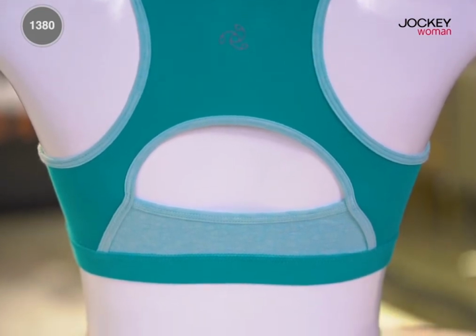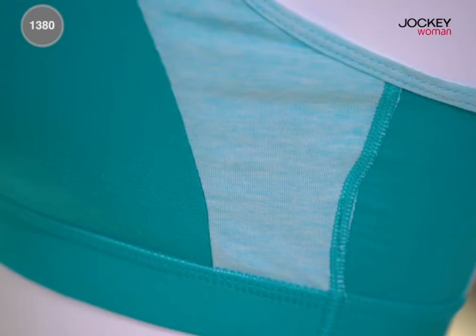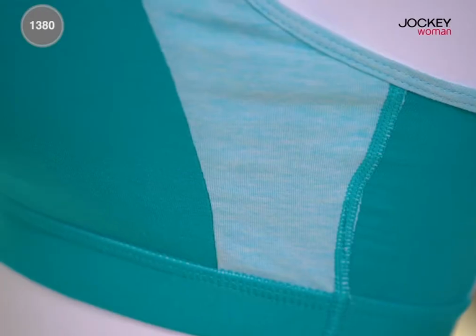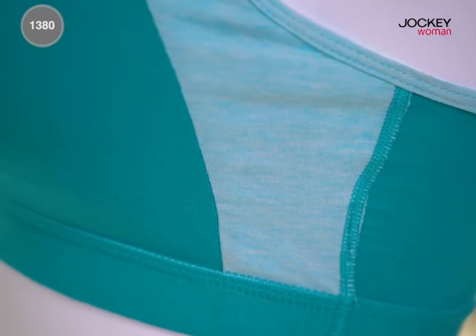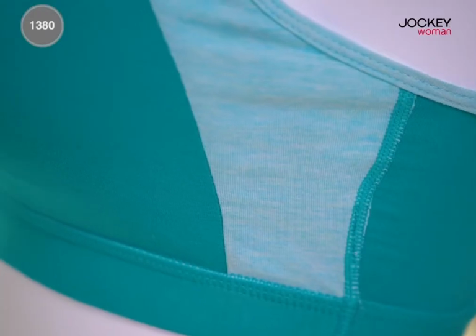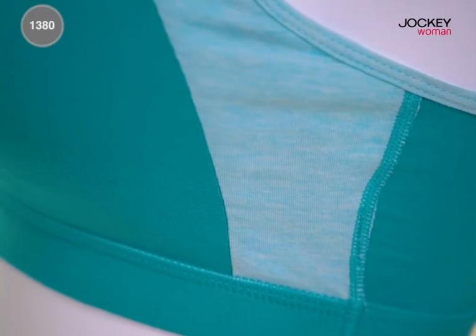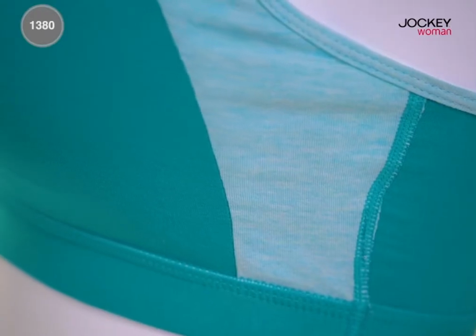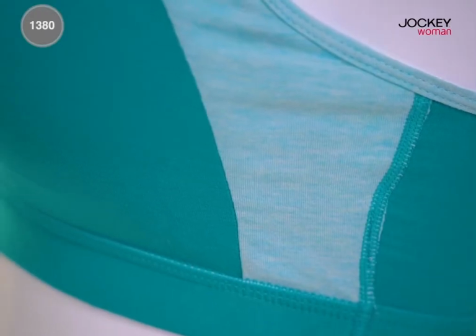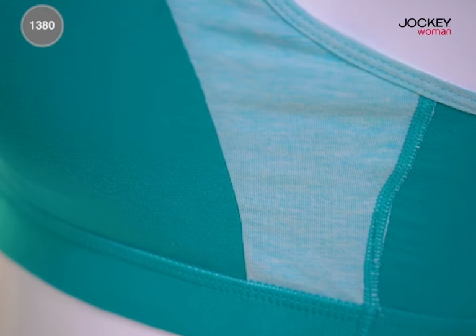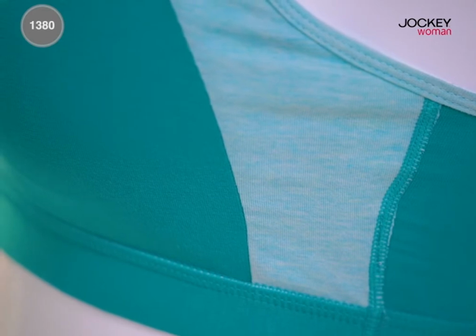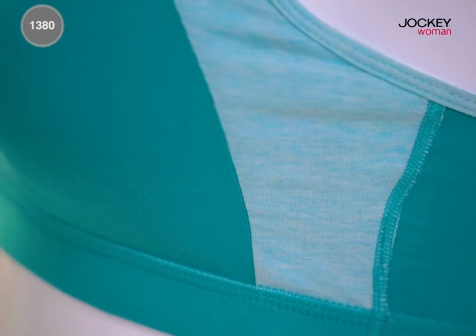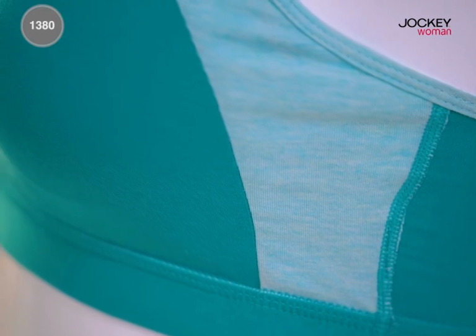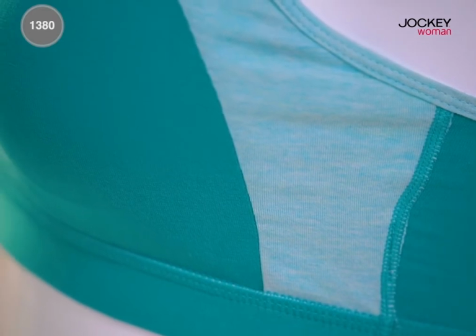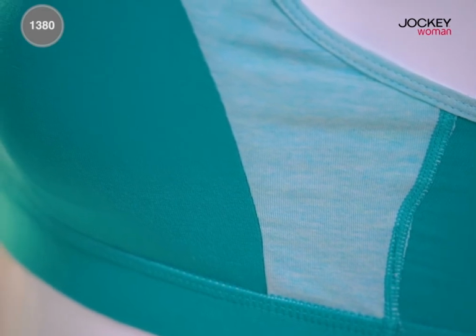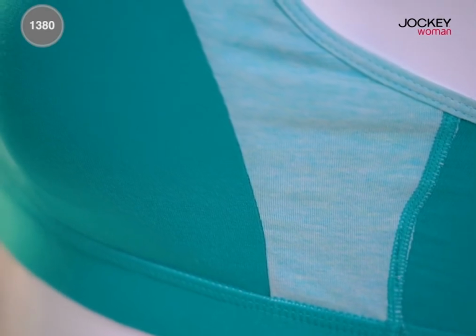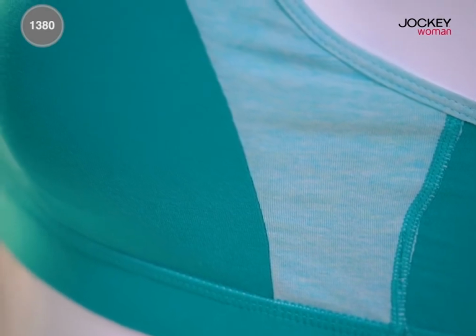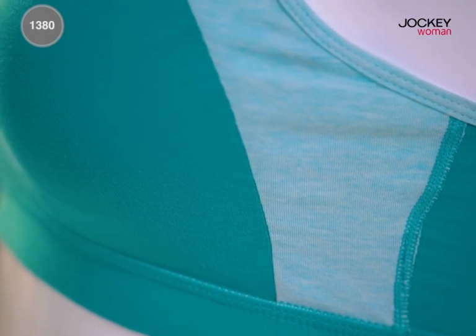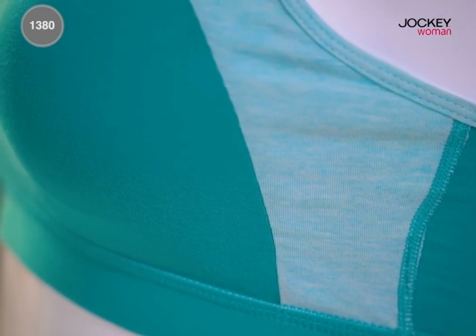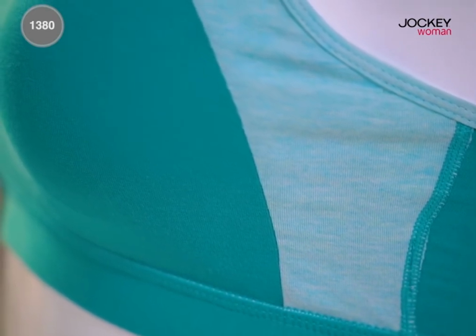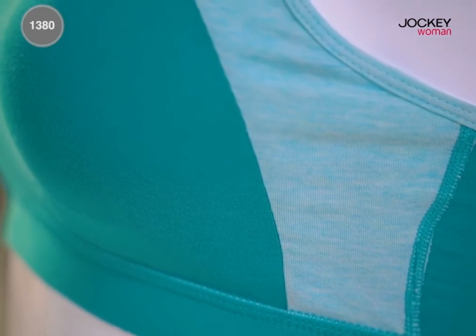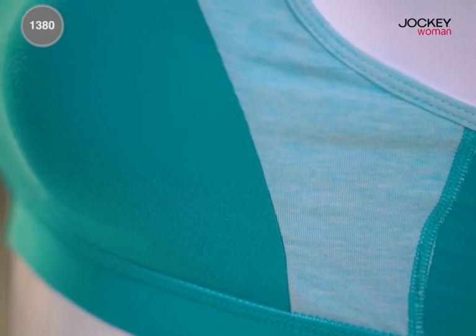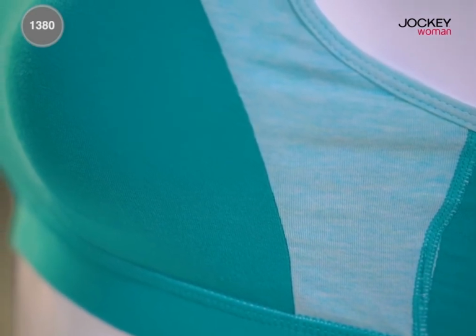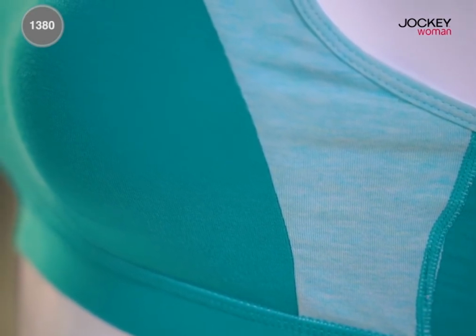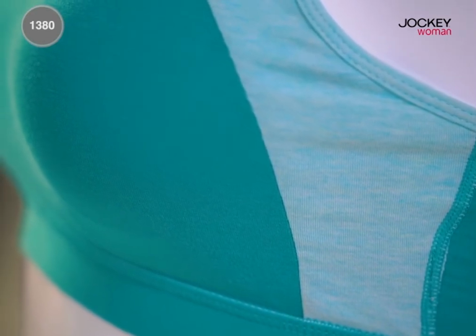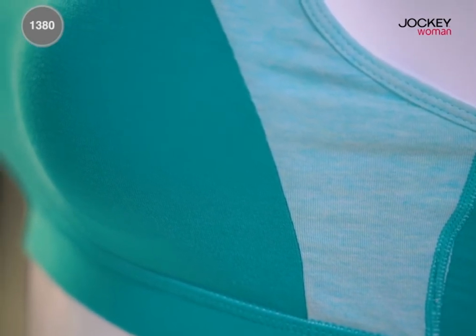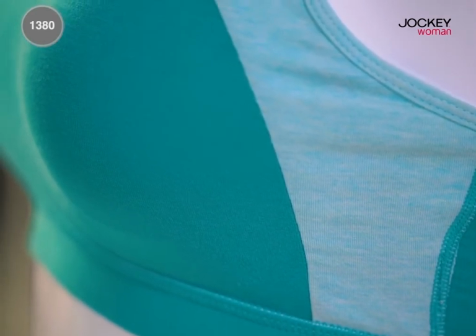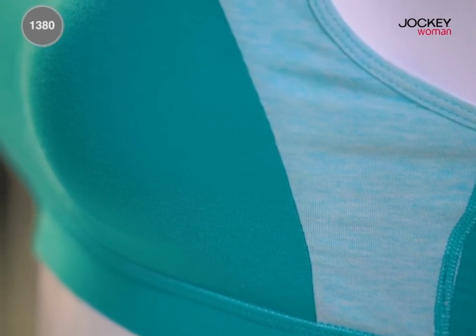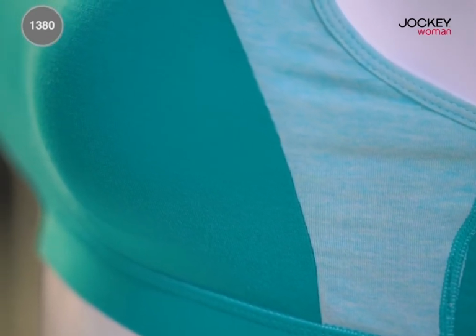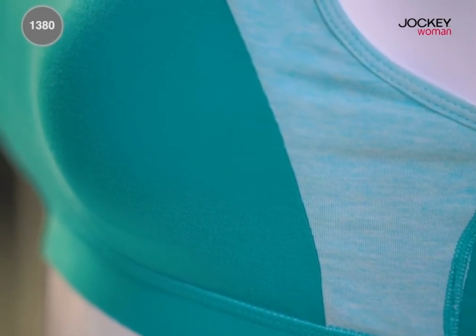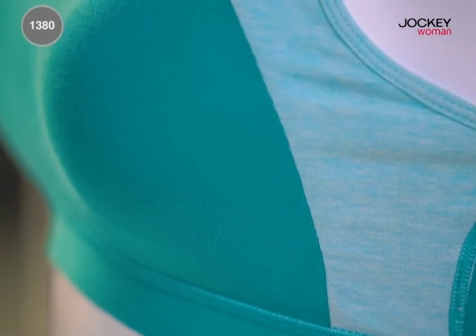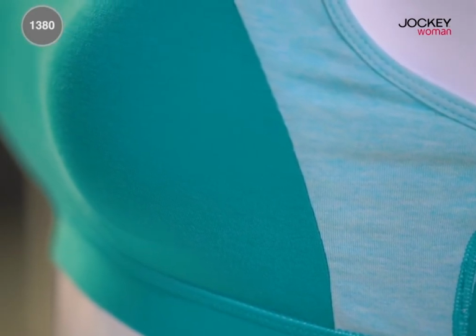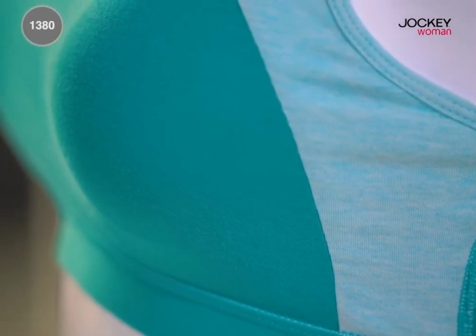With side panels and broad concealed underband, this bra provides the perfect hold and support.